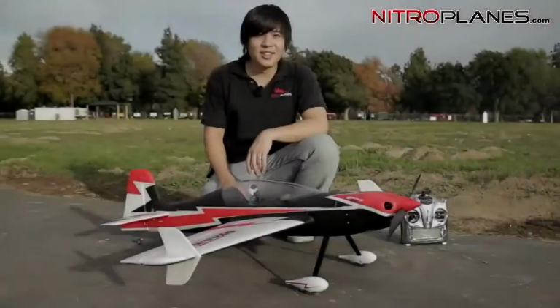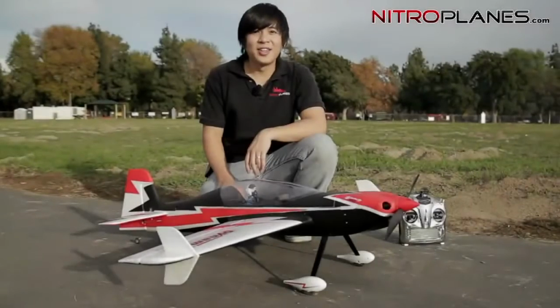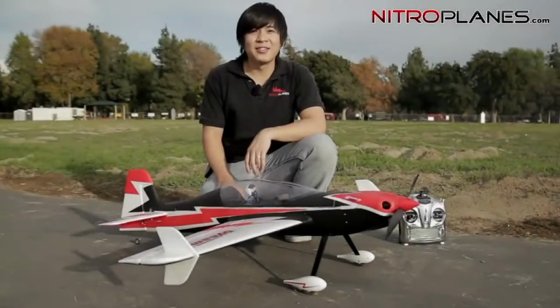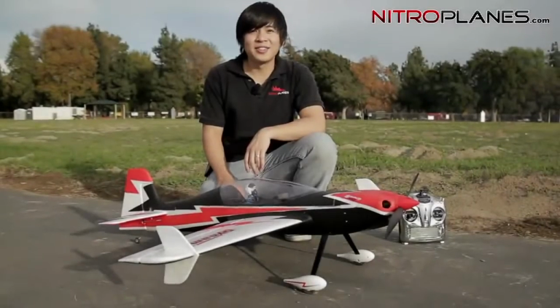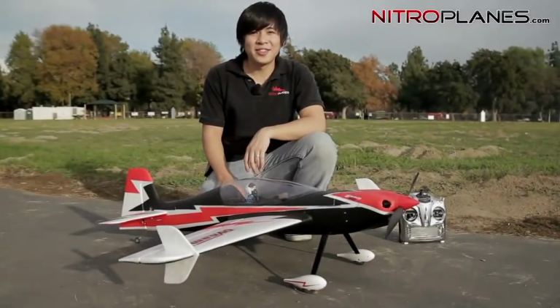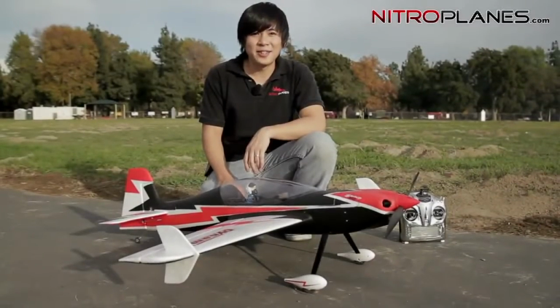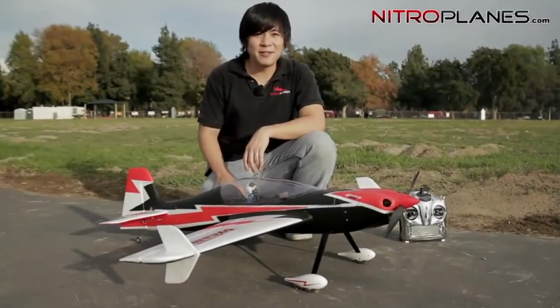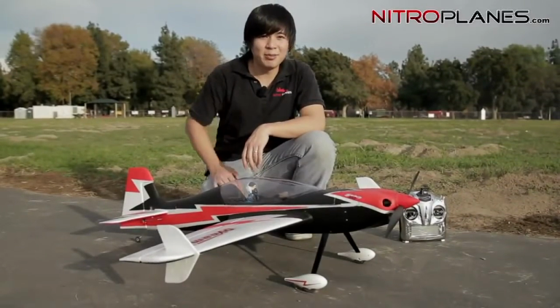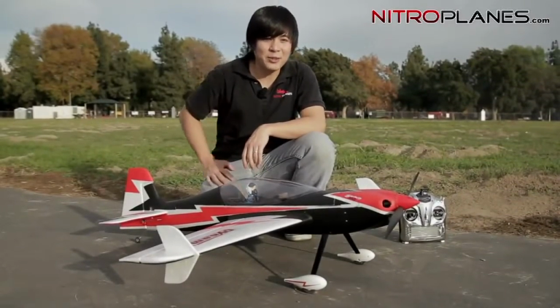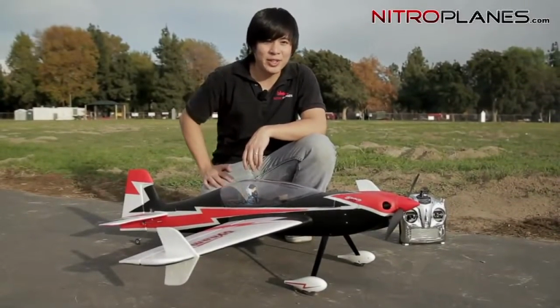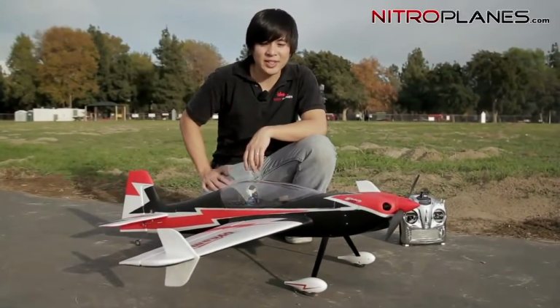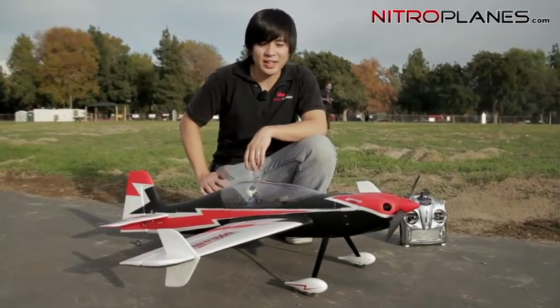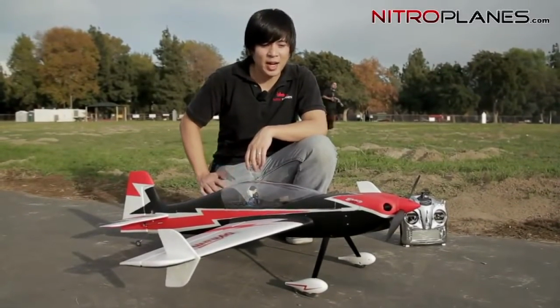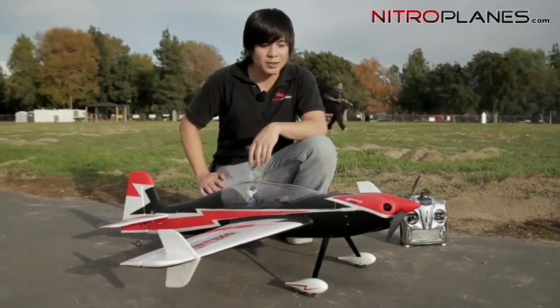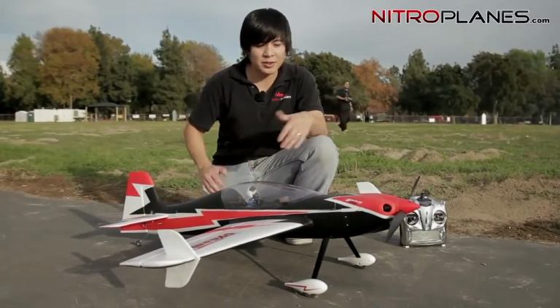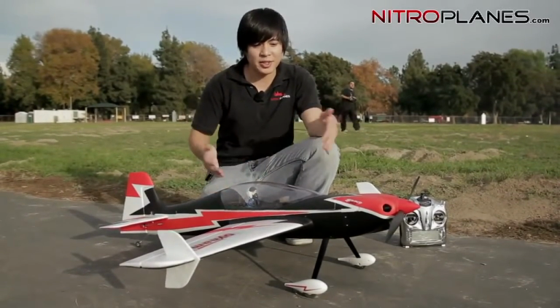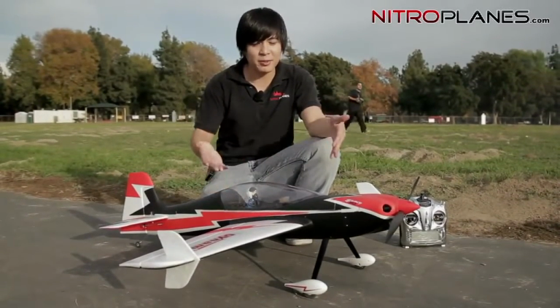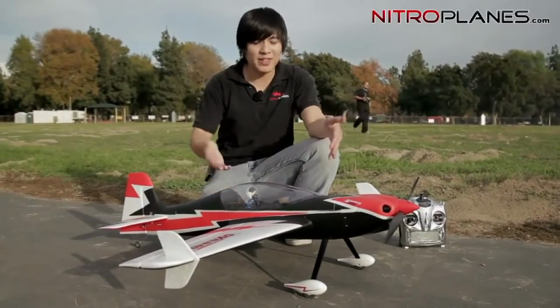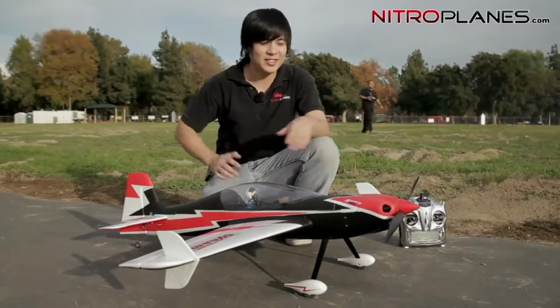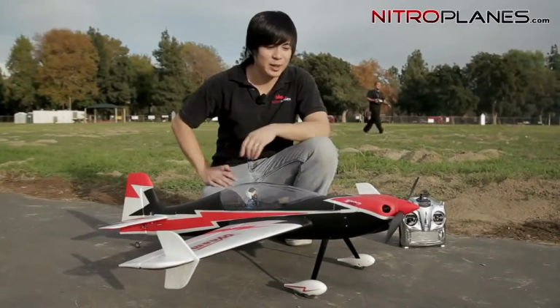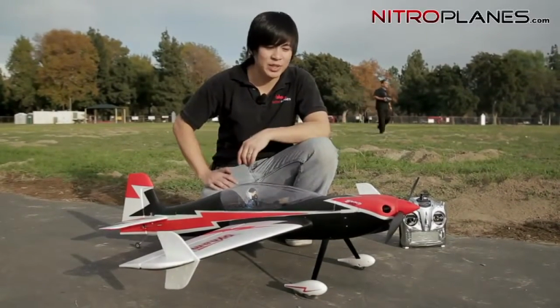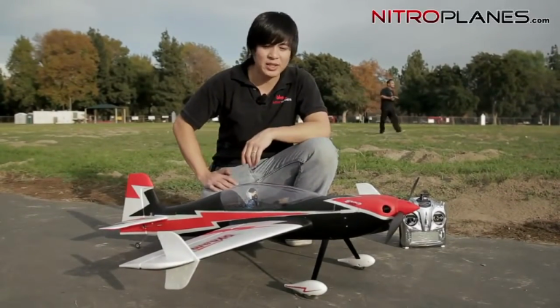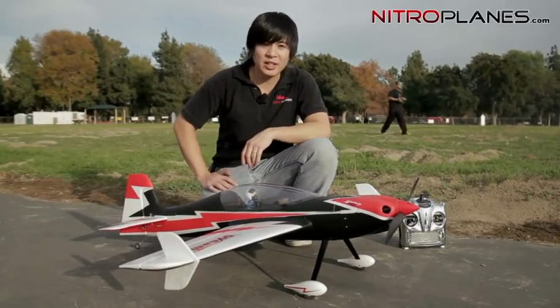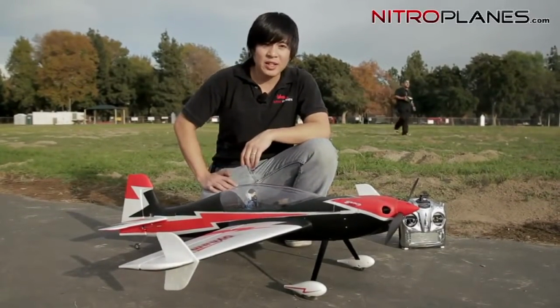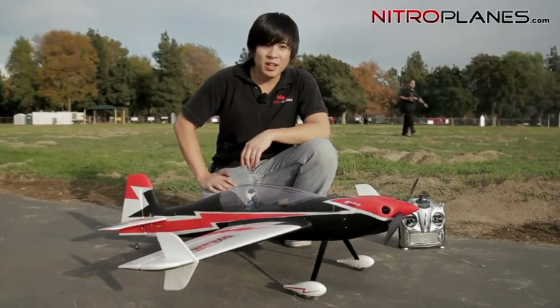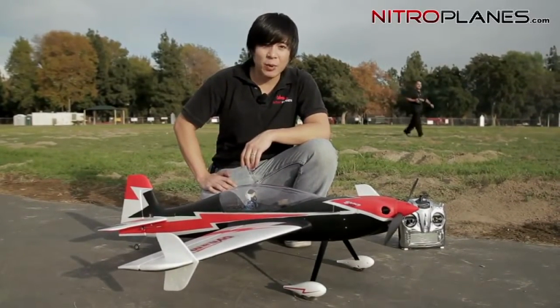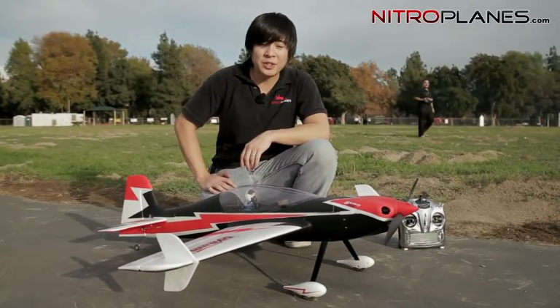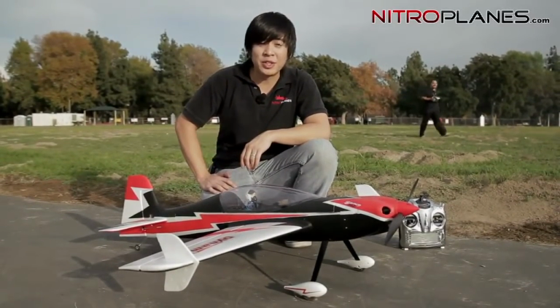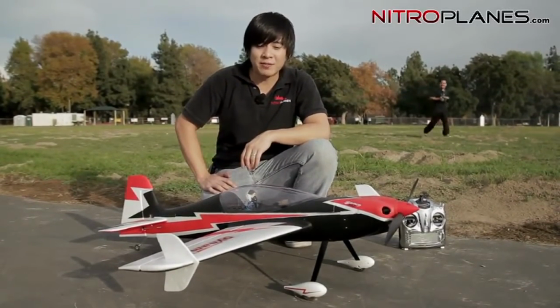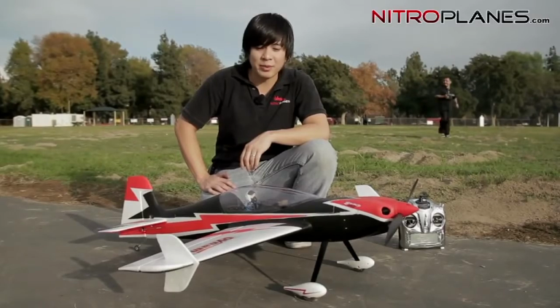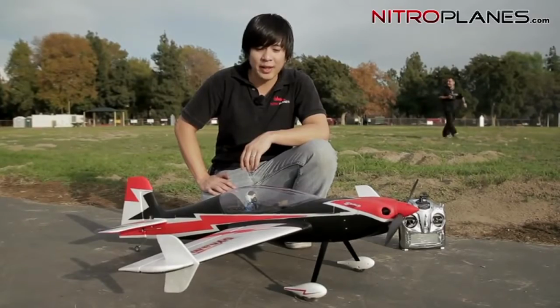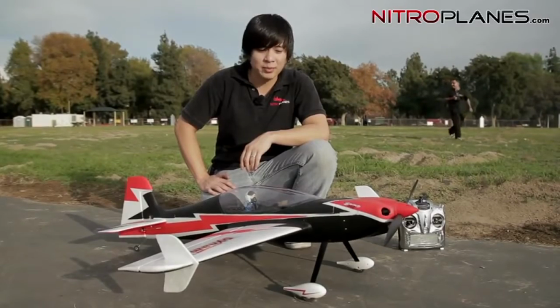Hi everyone, Tony here from Nitroplanes.com. Today we'll give you guys a sneak peek of what's new to come from Dynum.